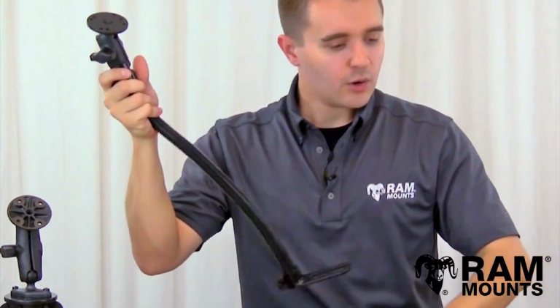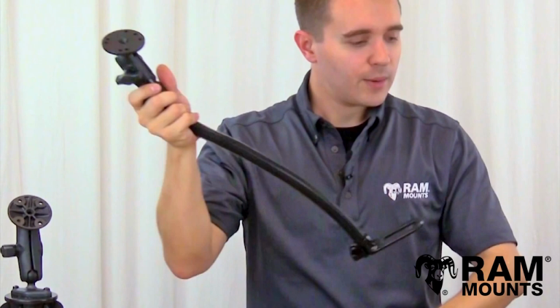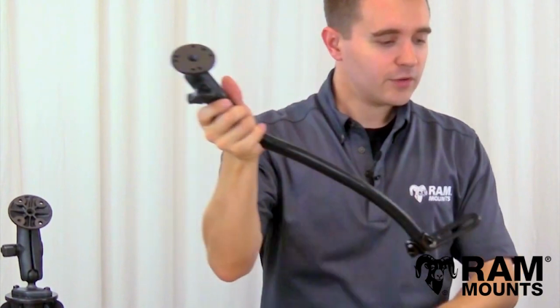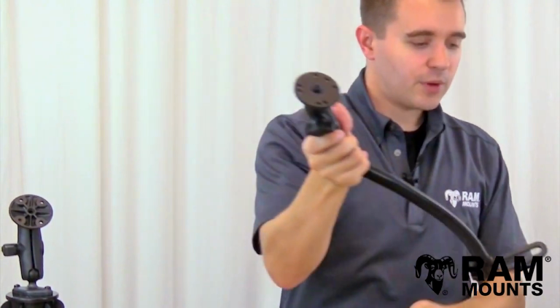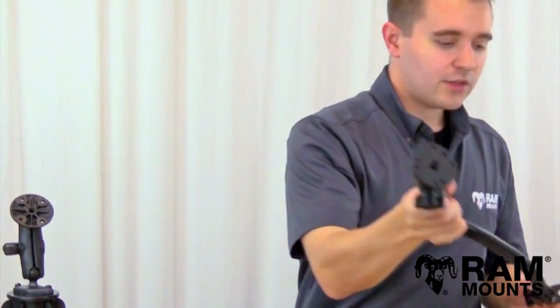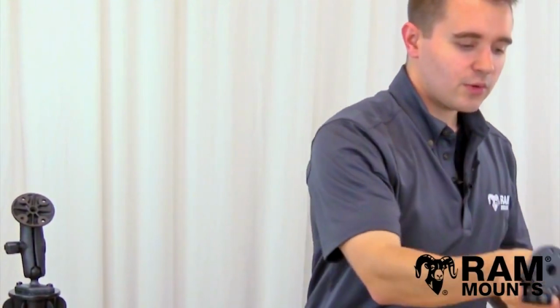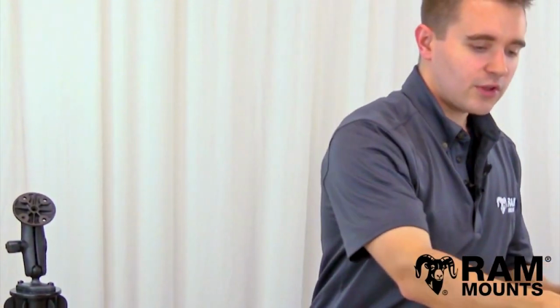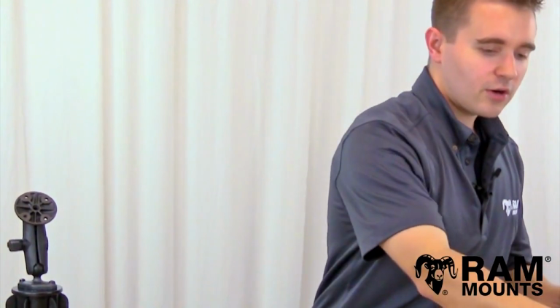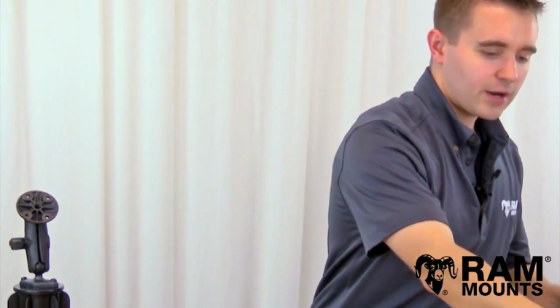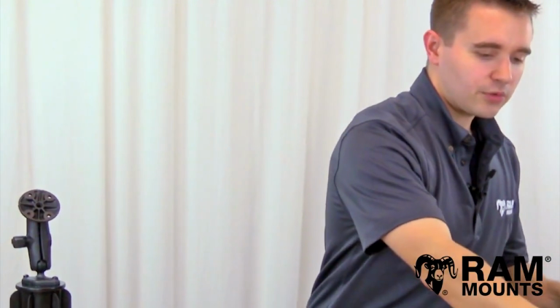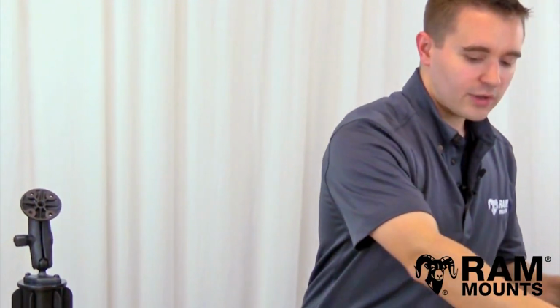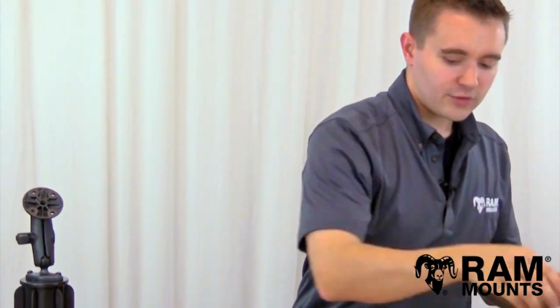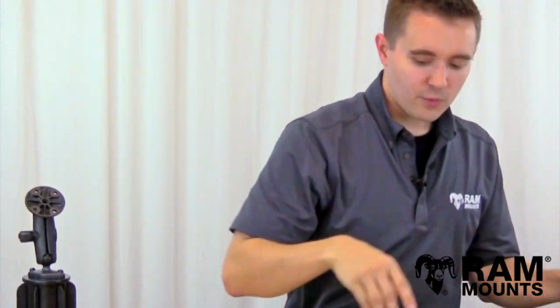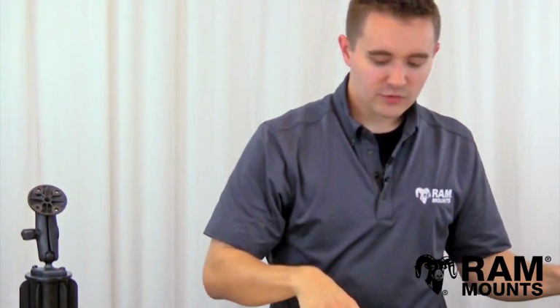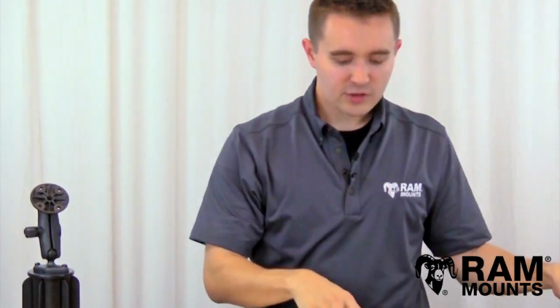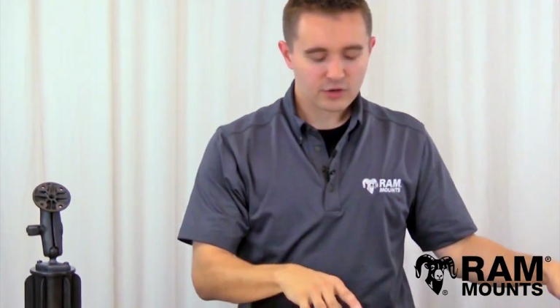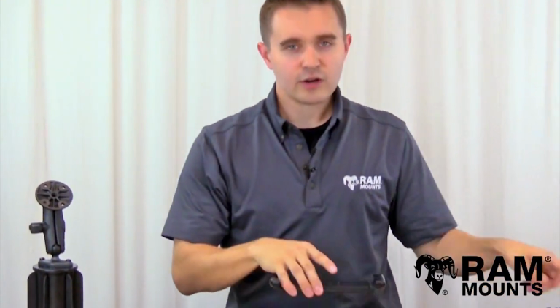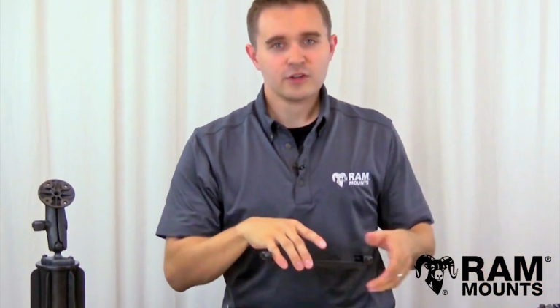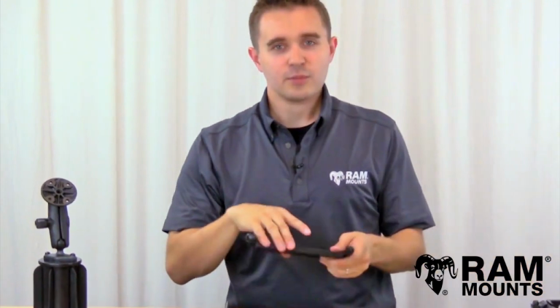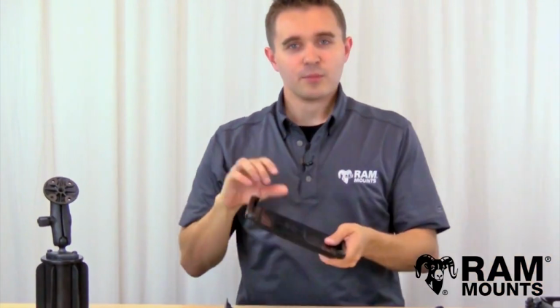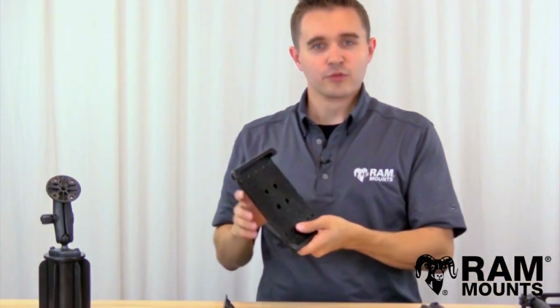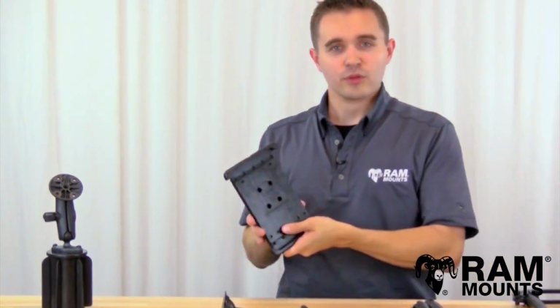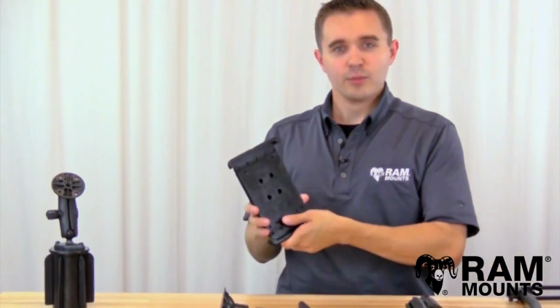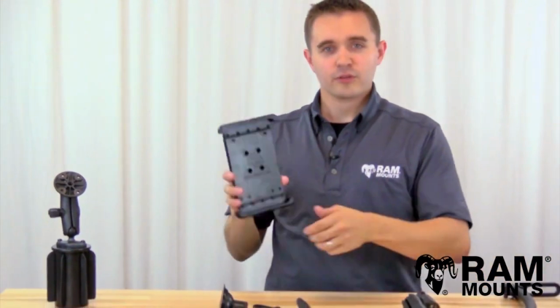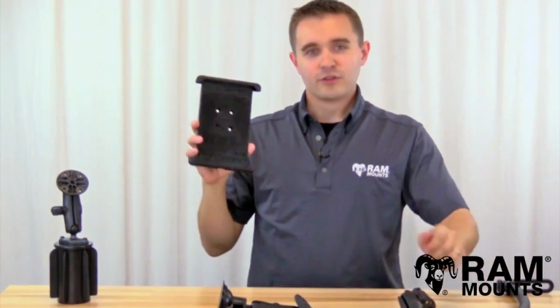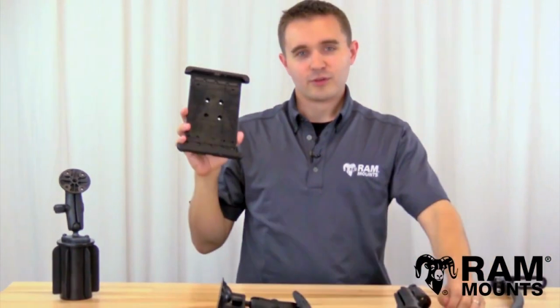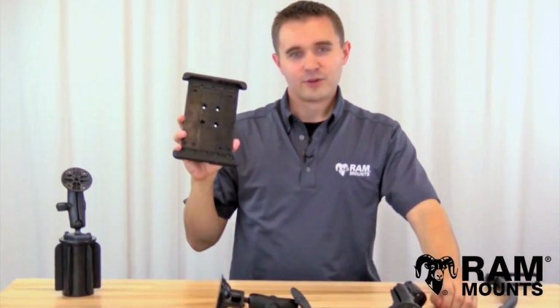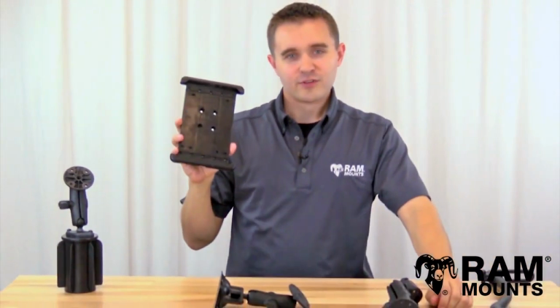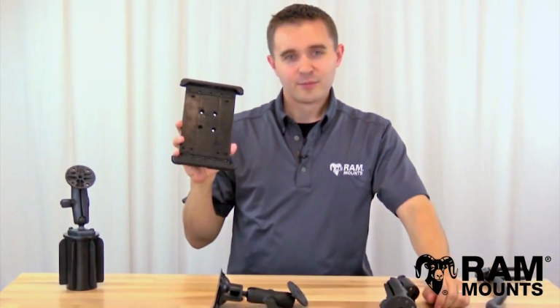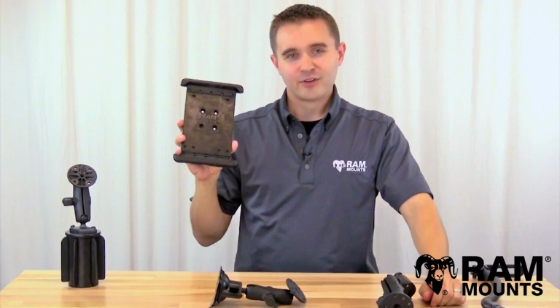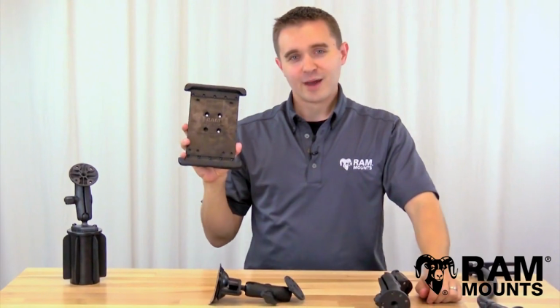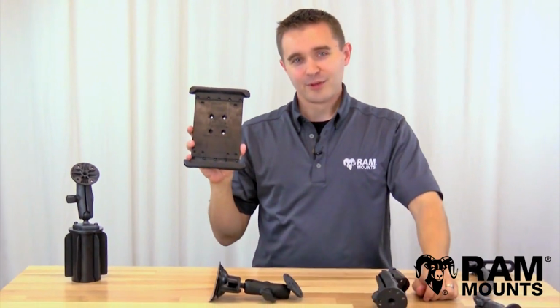All RAM Mounts are made in the USA and are backed with a lifetime warranty, and are guaranteed to be the most reliable accessory for your Samsung tablet.